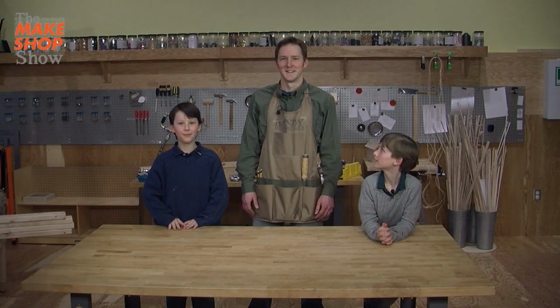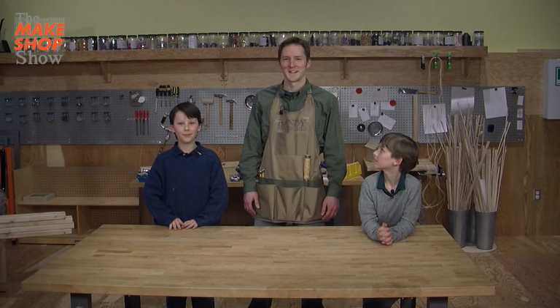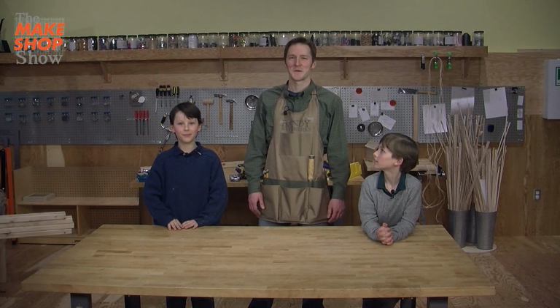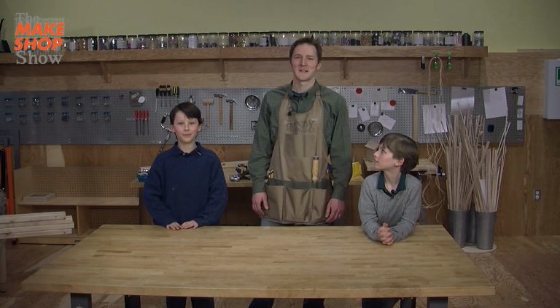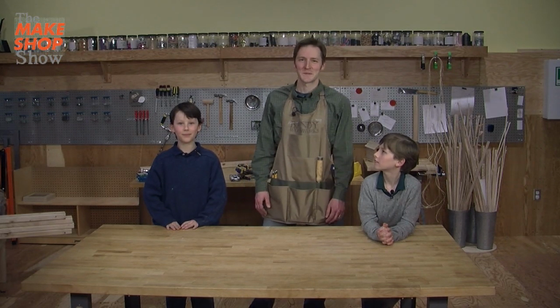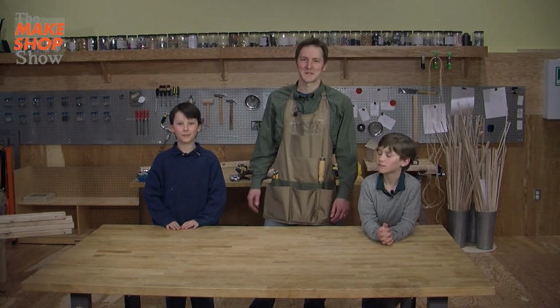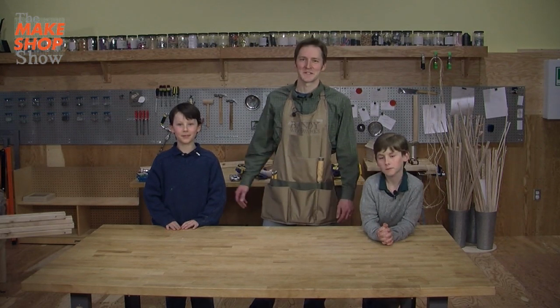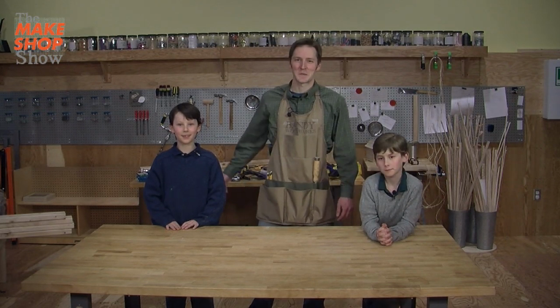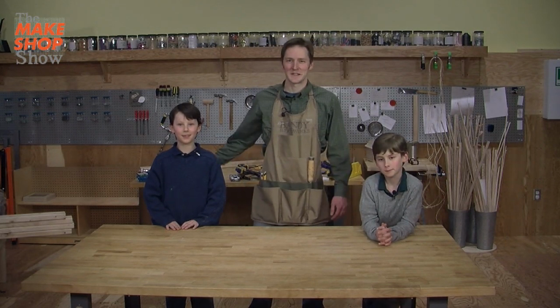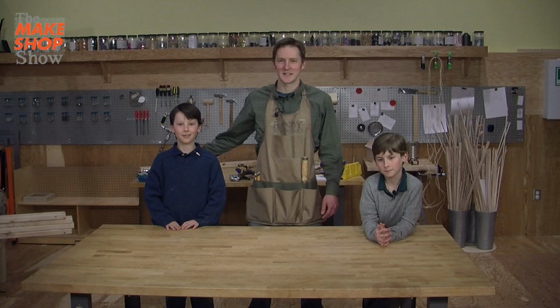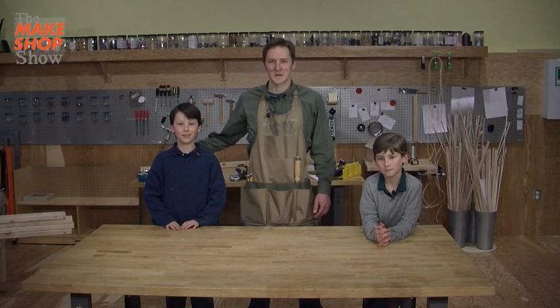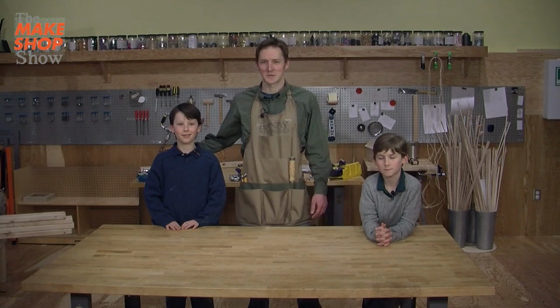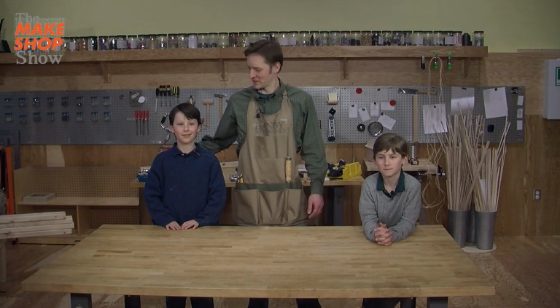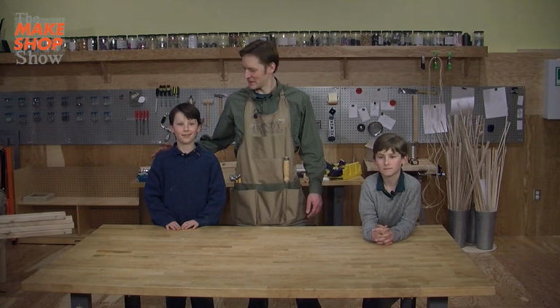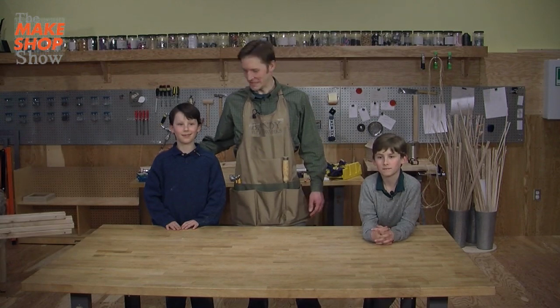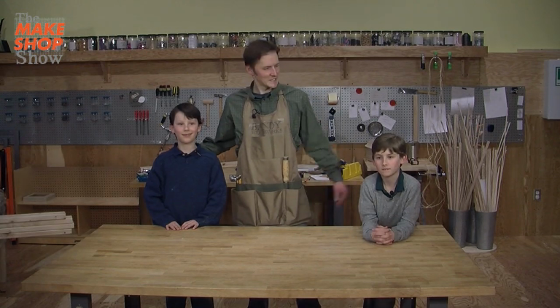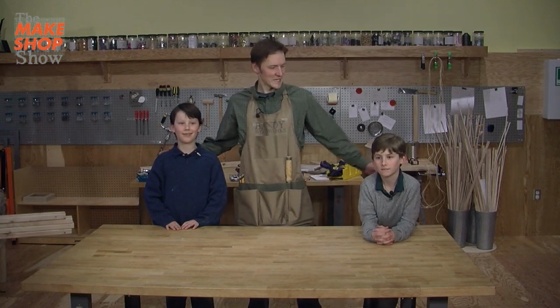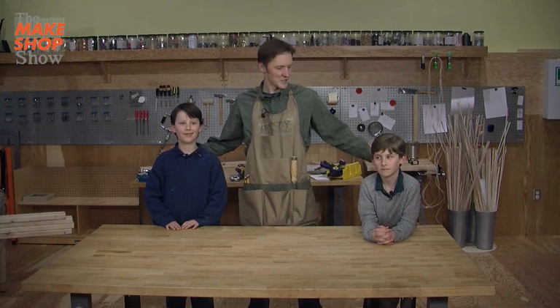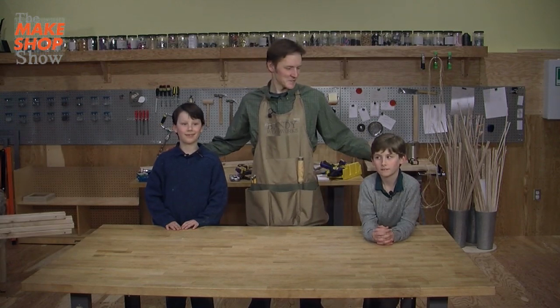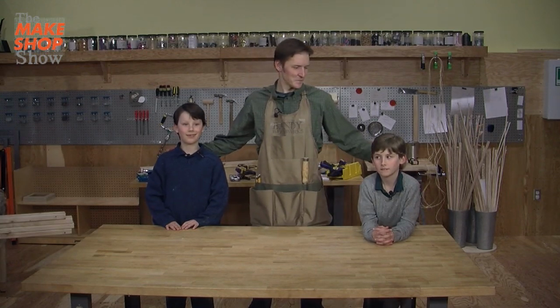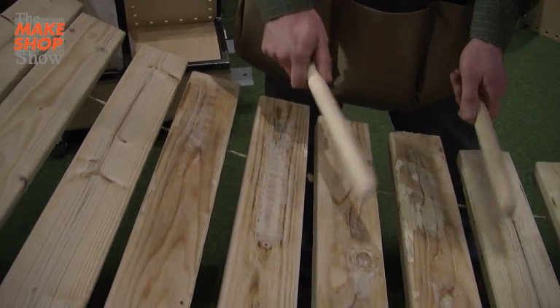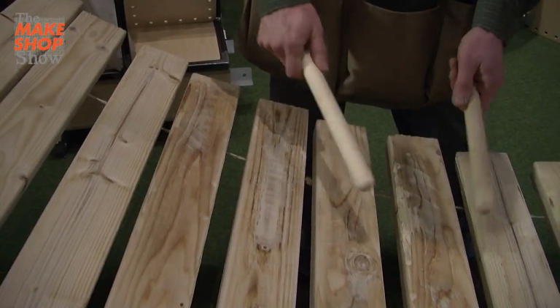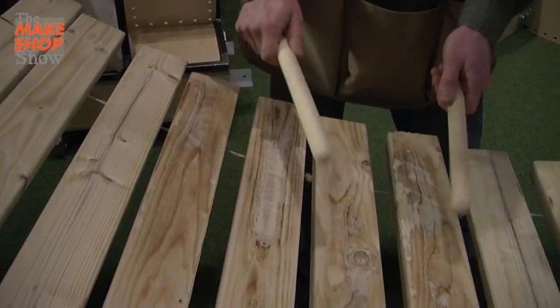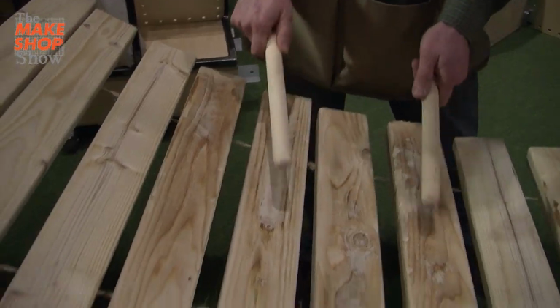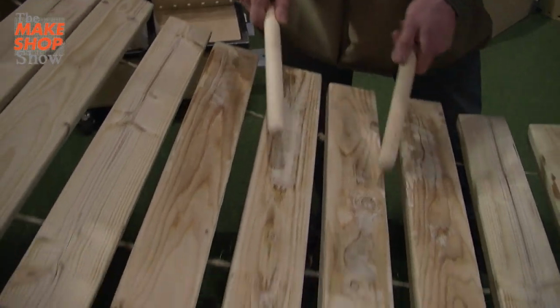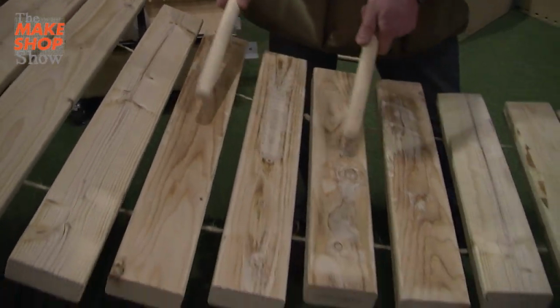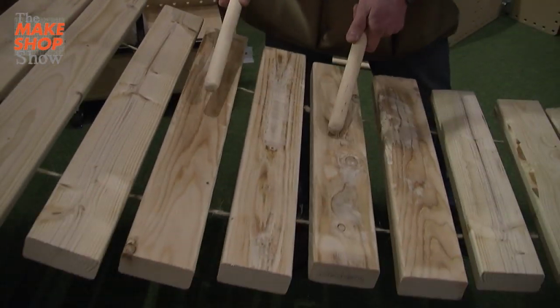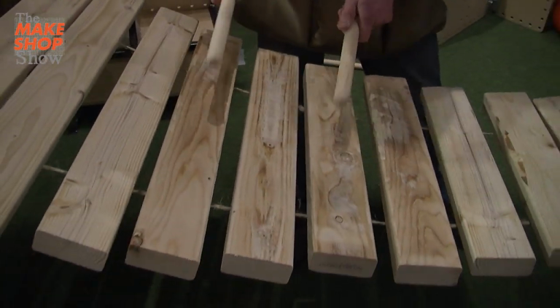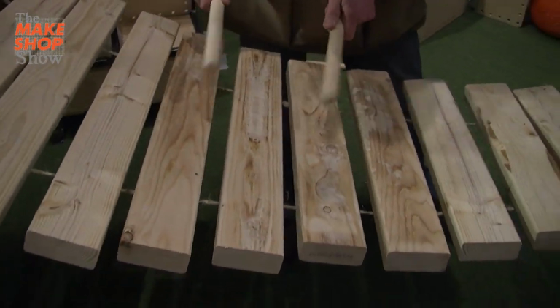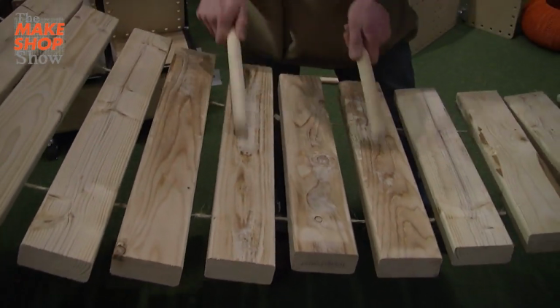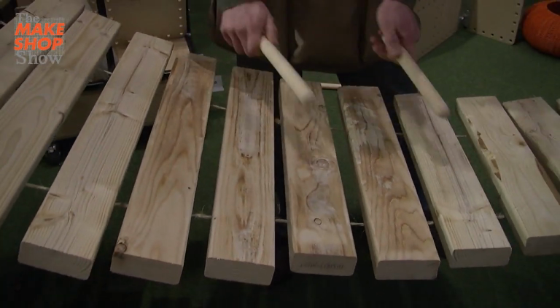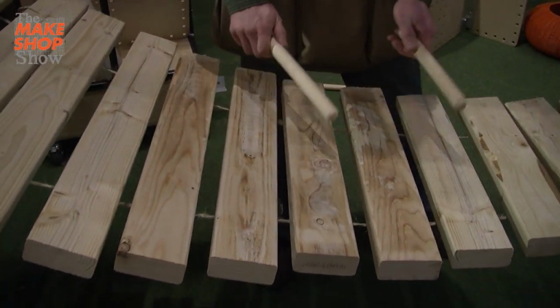Hello, my name is Christopher Vandy. I'm here with my friends Eden and Asher, and today we're going to make a giant xylophone.